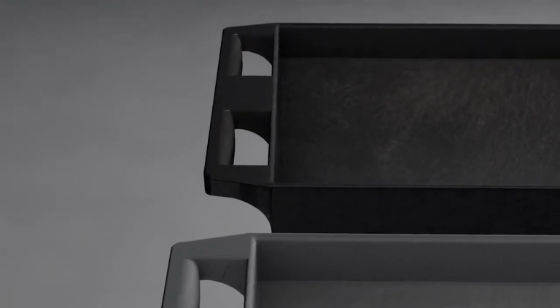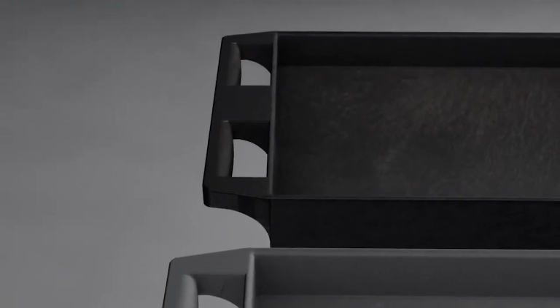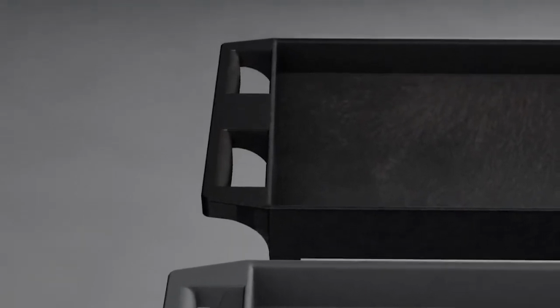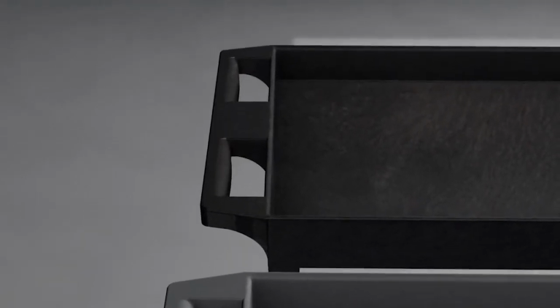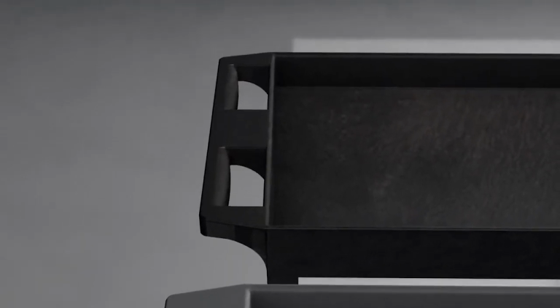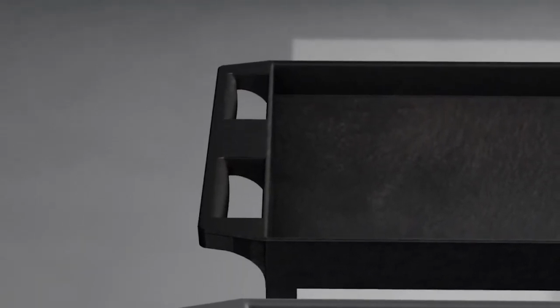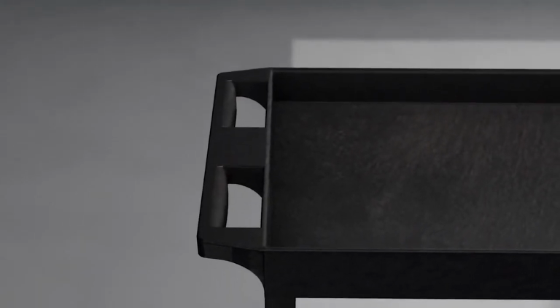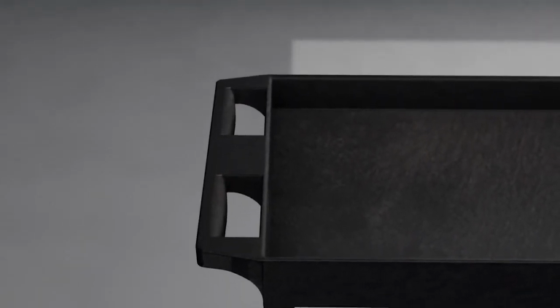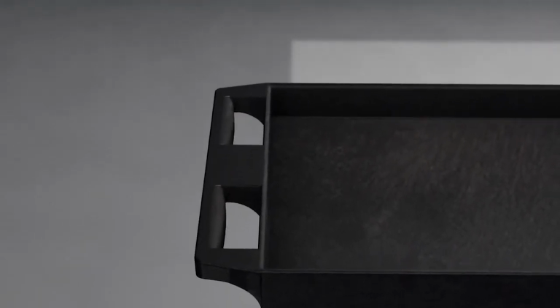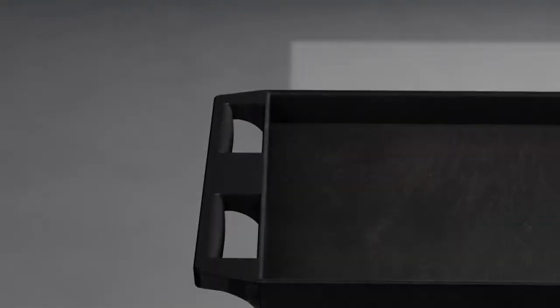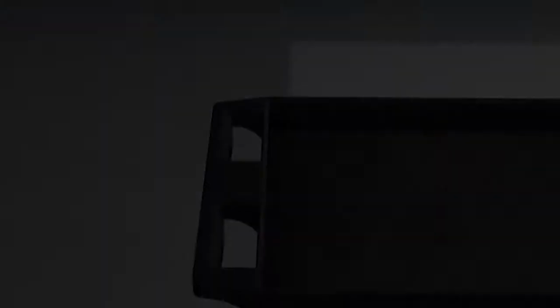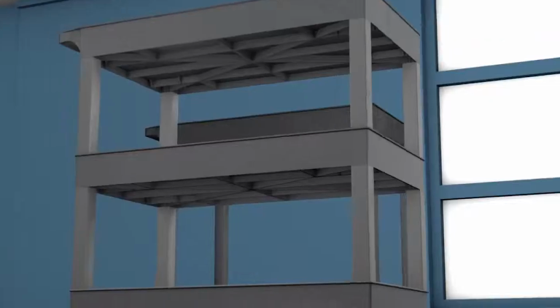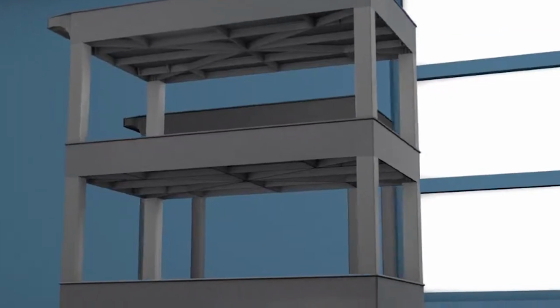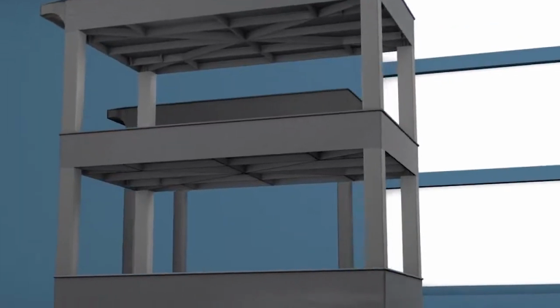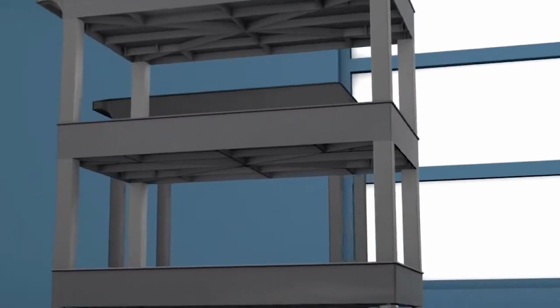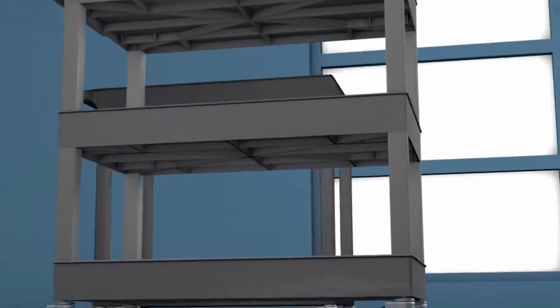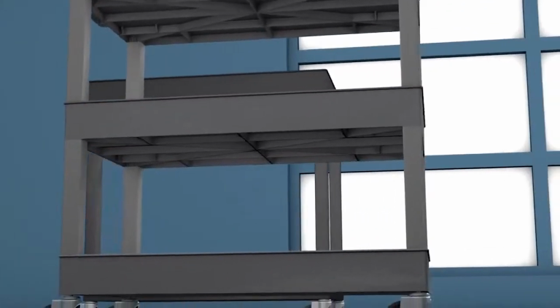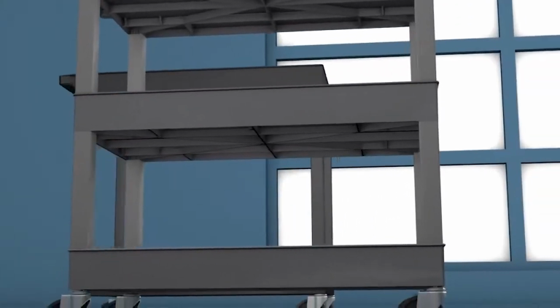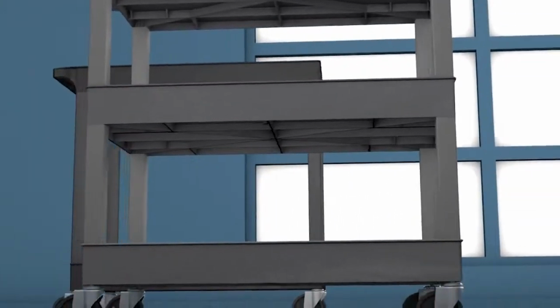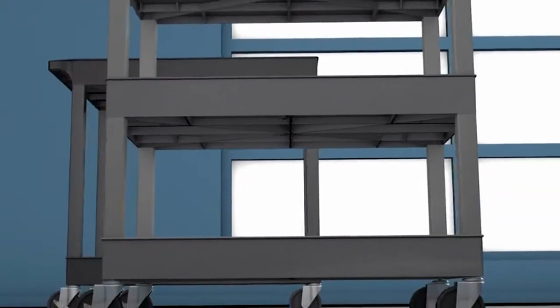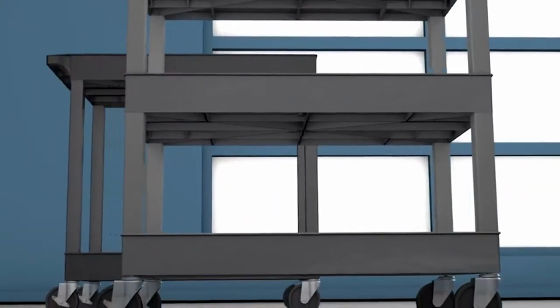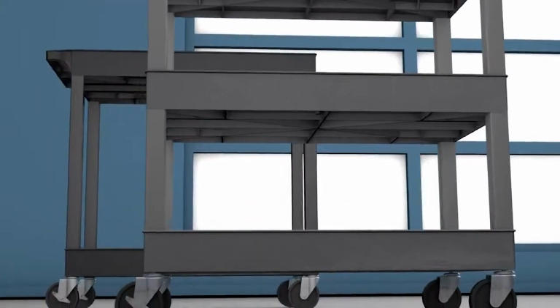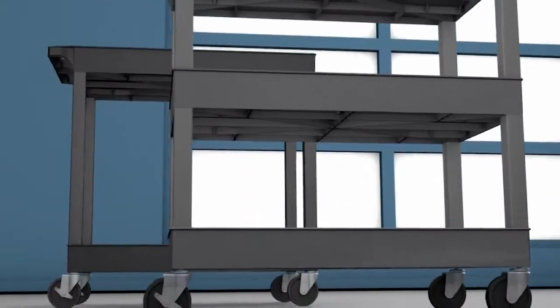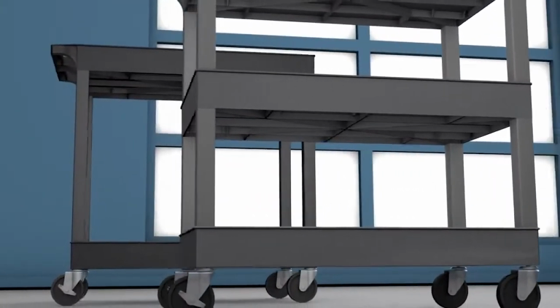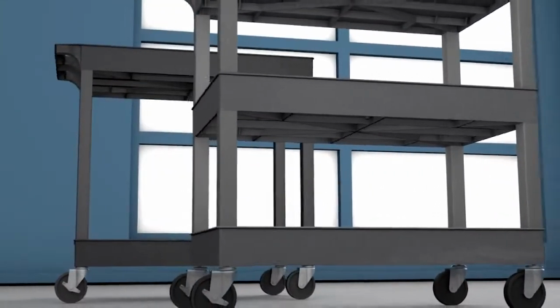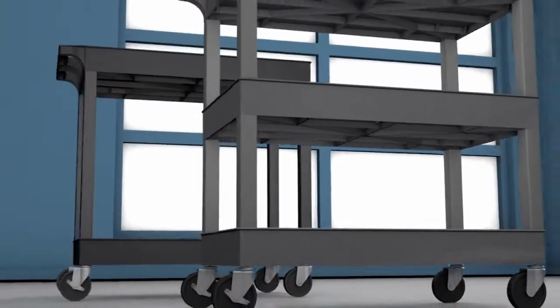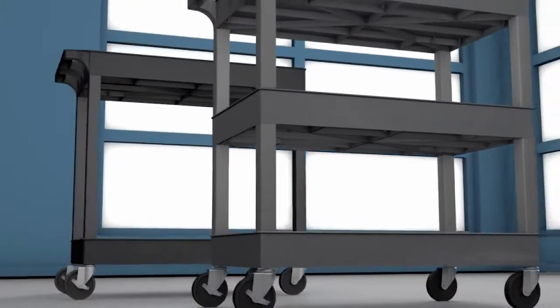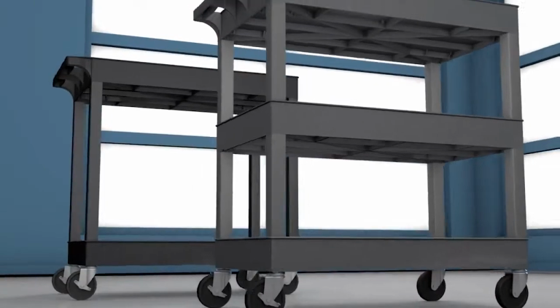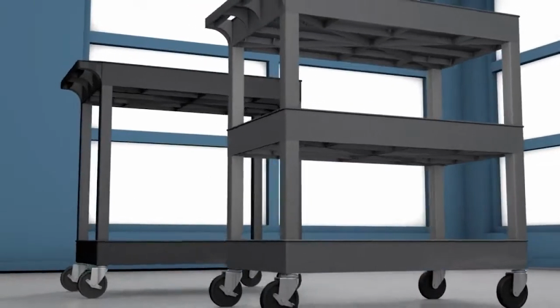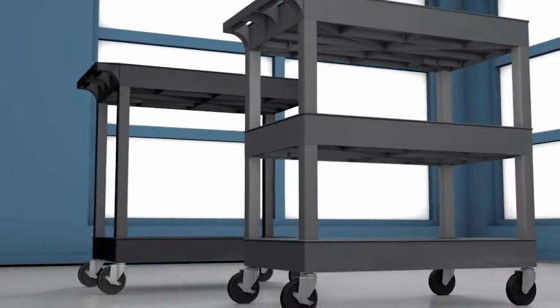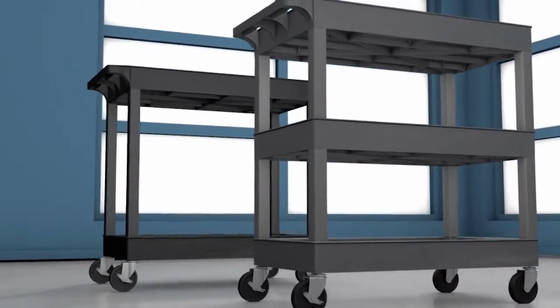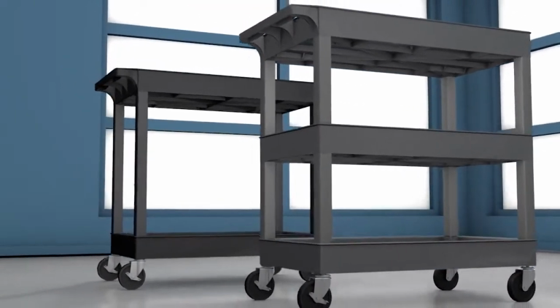The ribbing underneath each shelf provides strength and structural integrity.